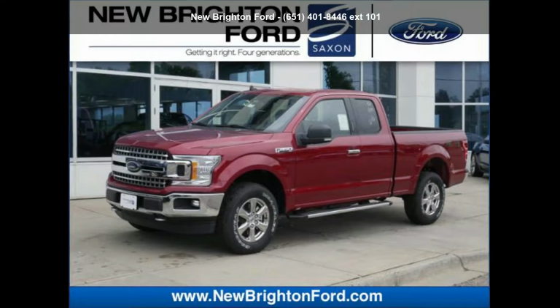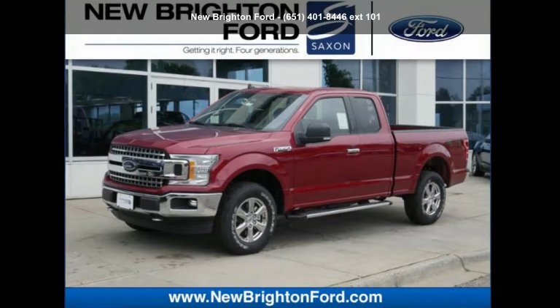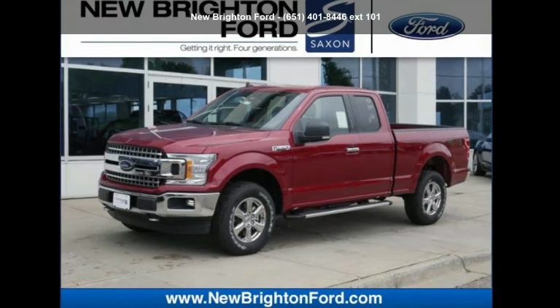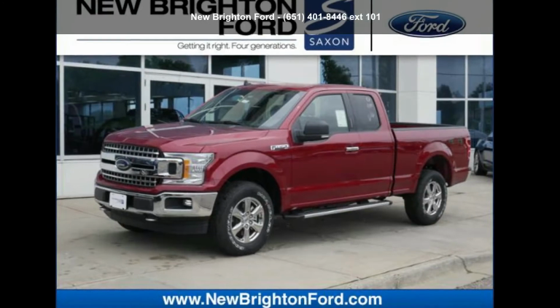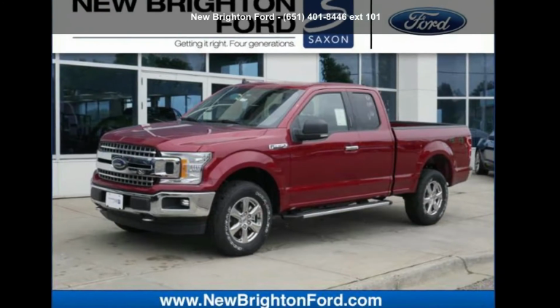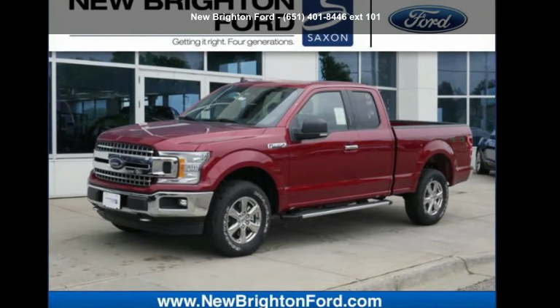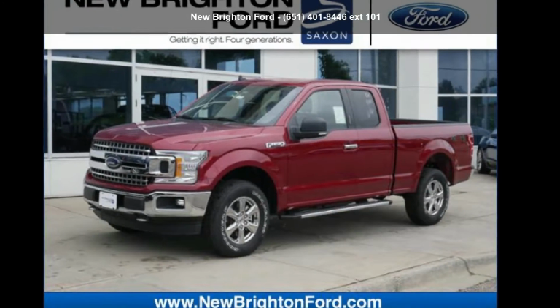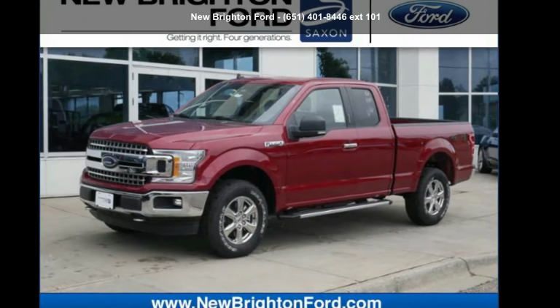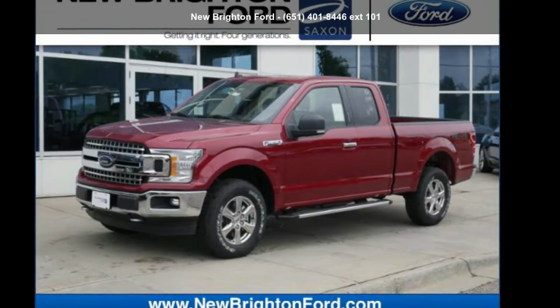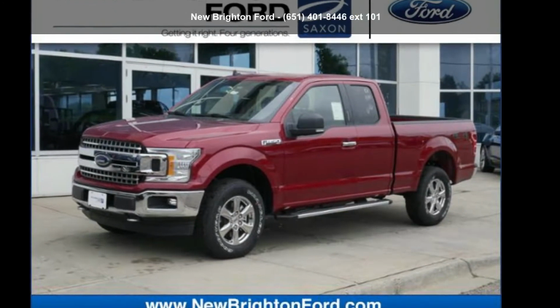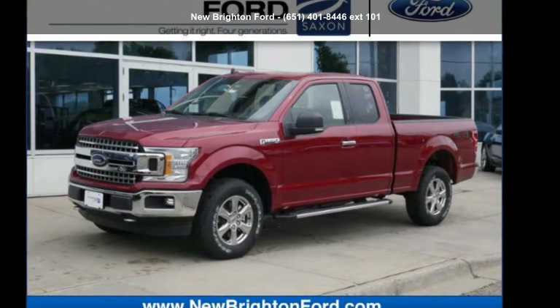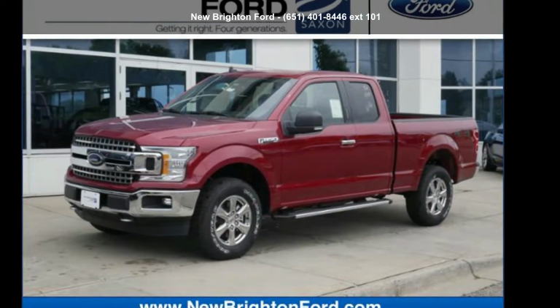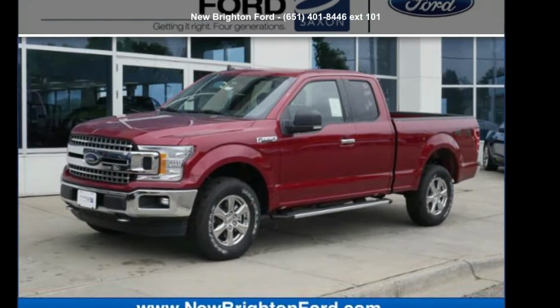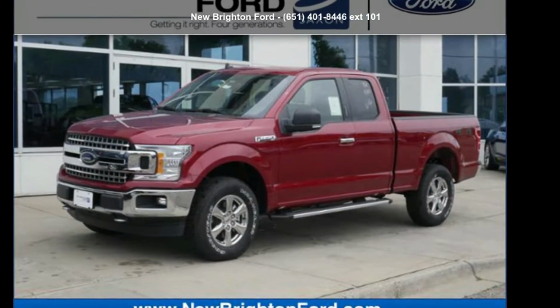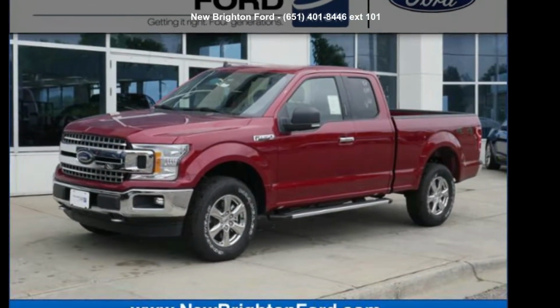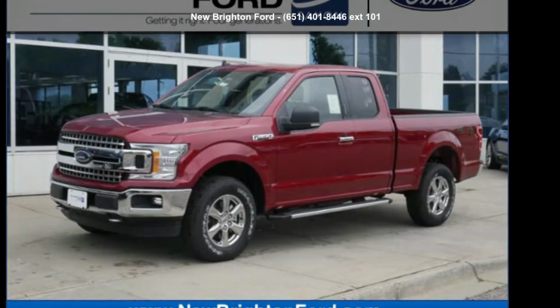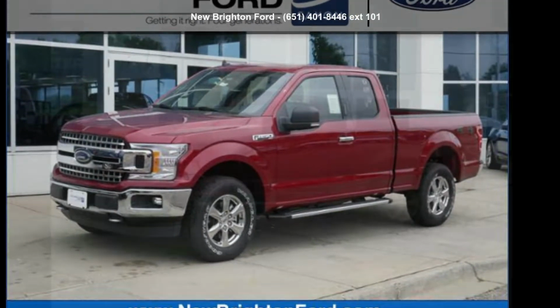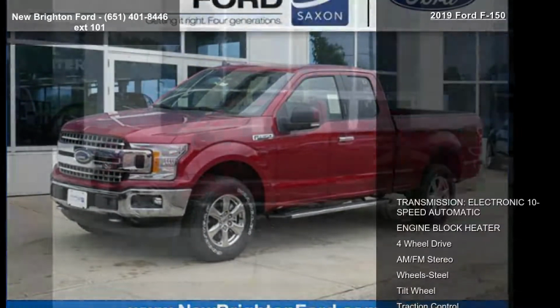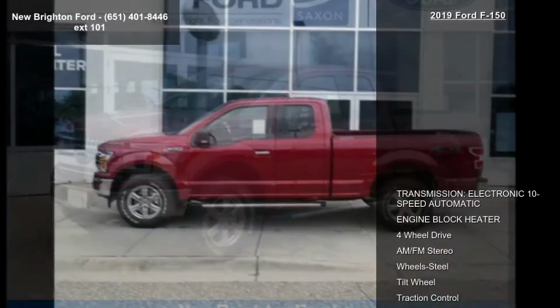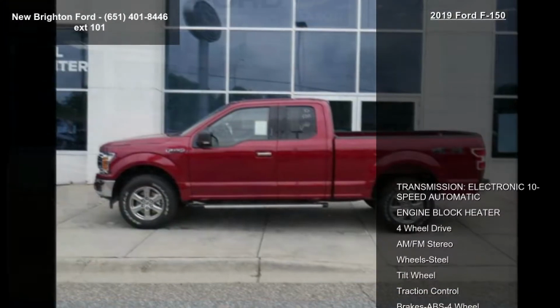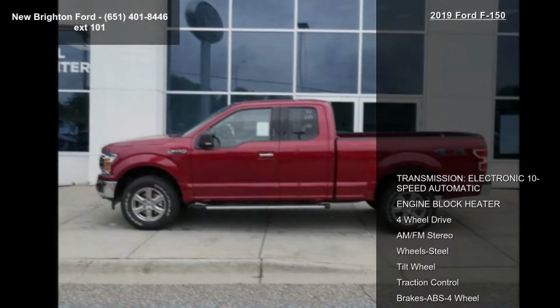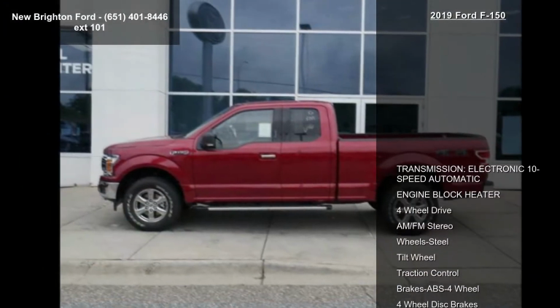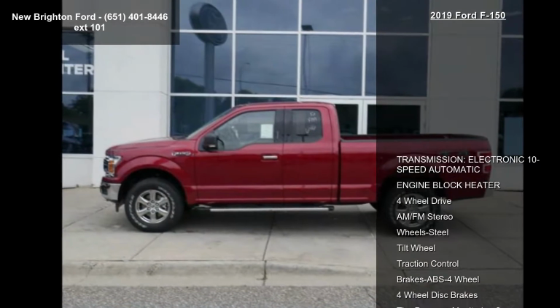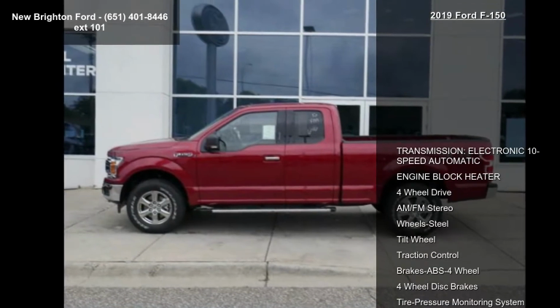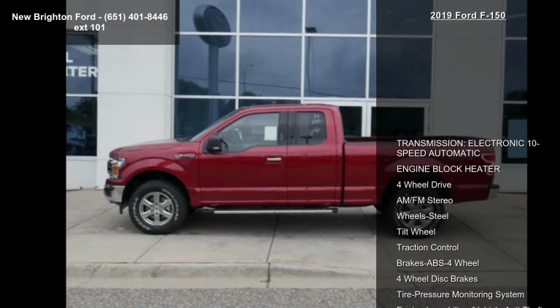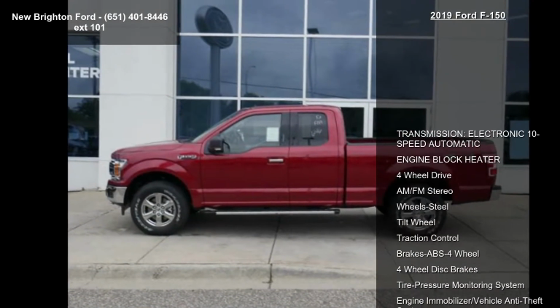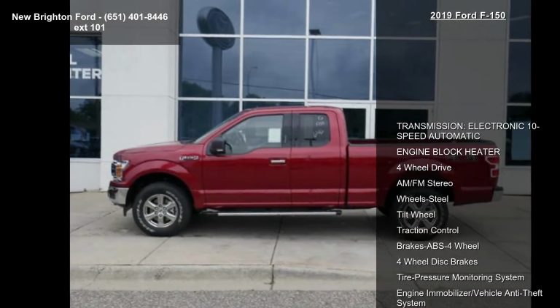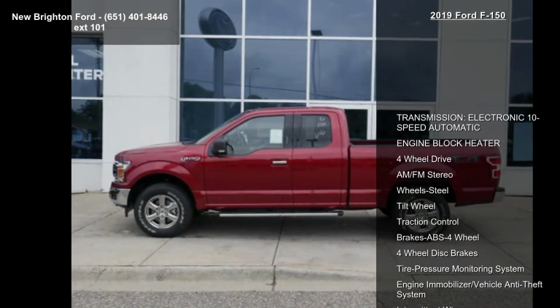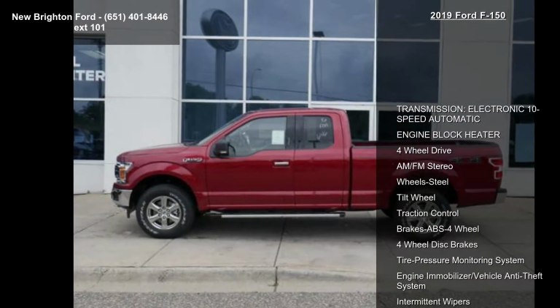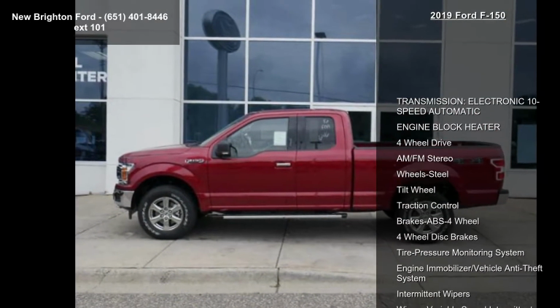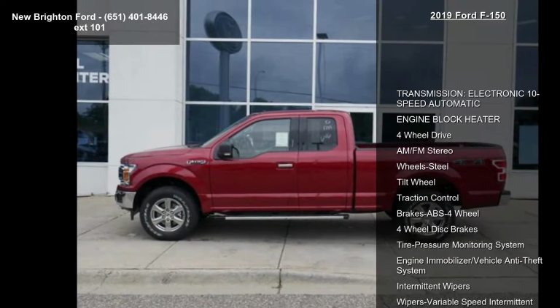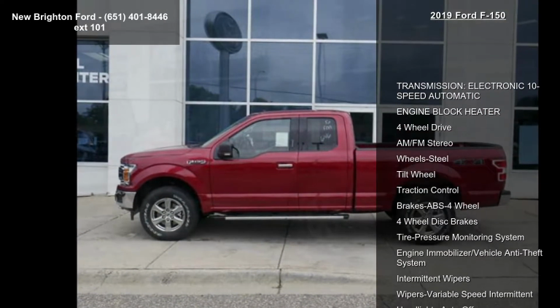Arrive in style with this Ford 2019 F-150. If you are looking for a first-rate auto, this one could be yours today.